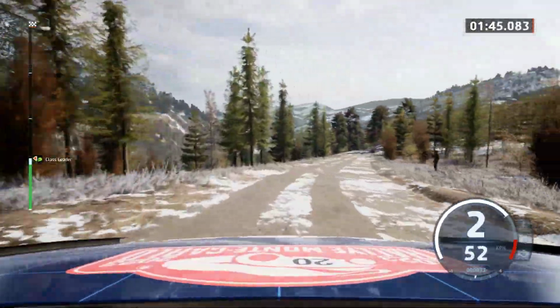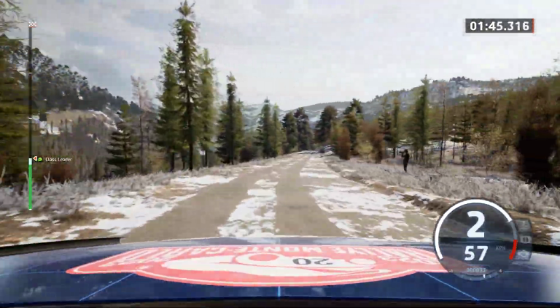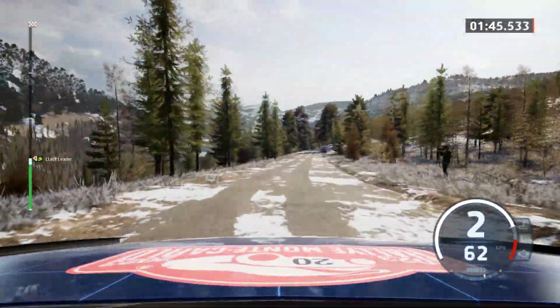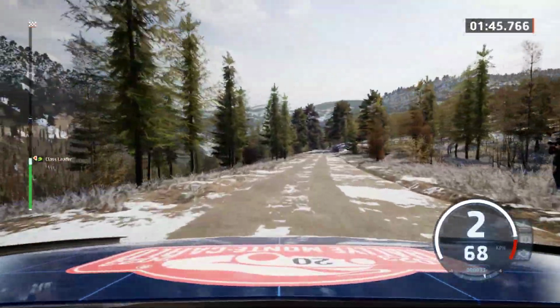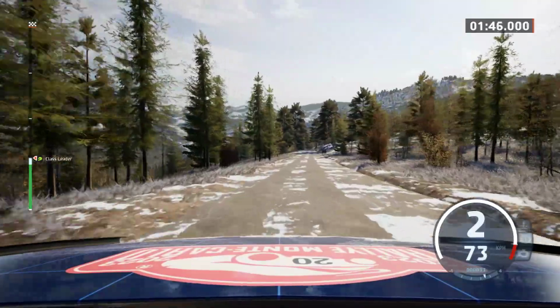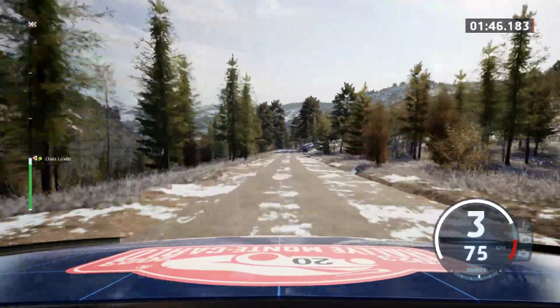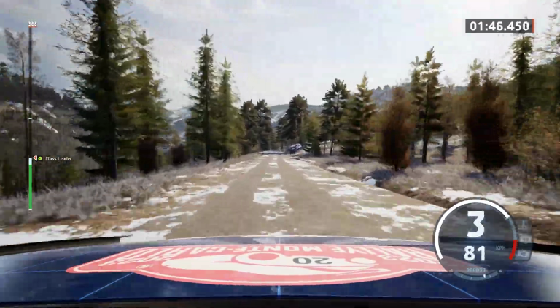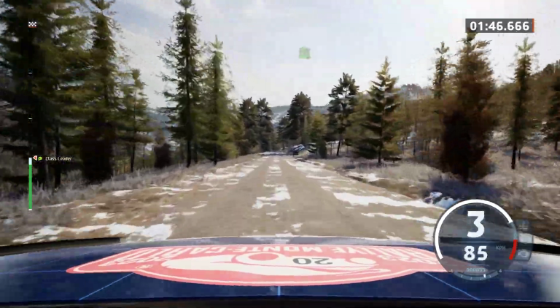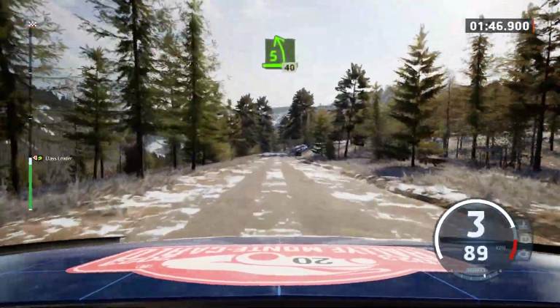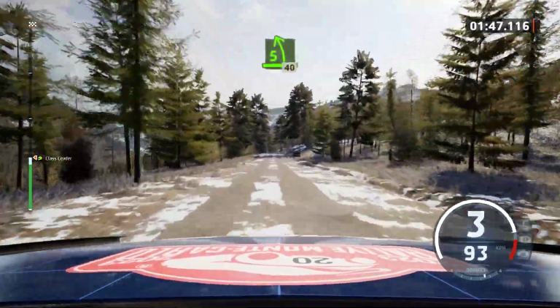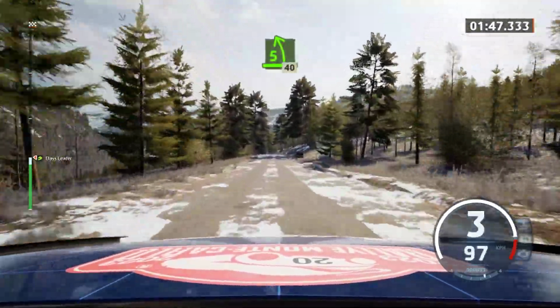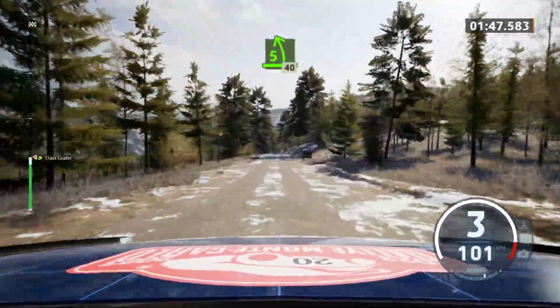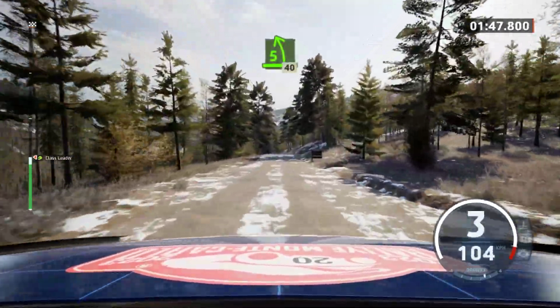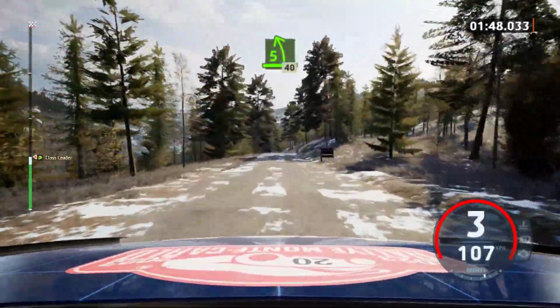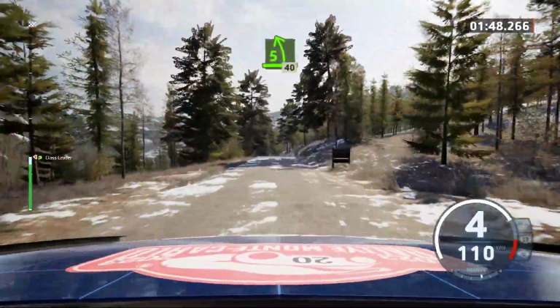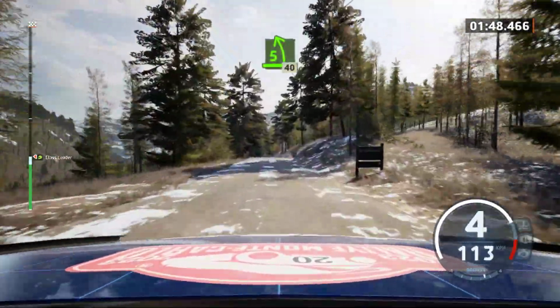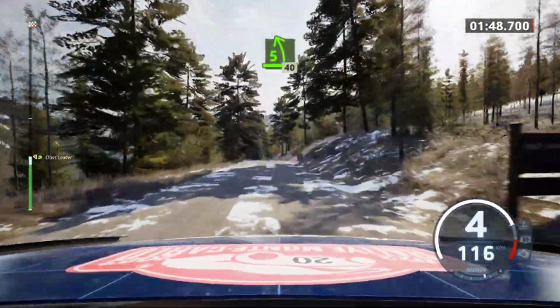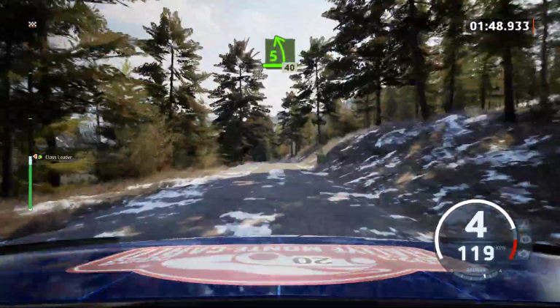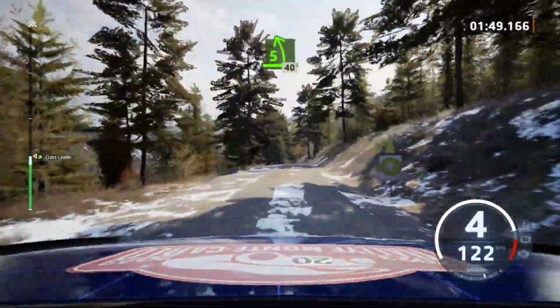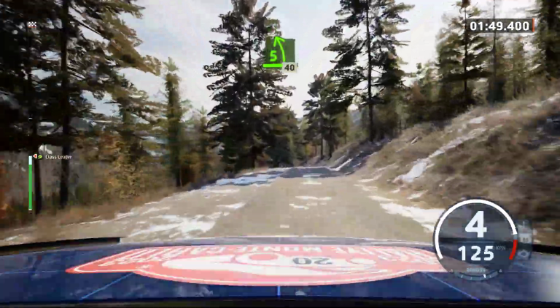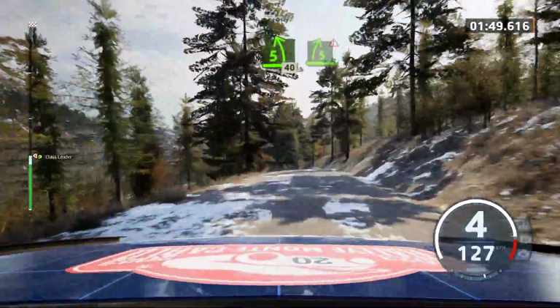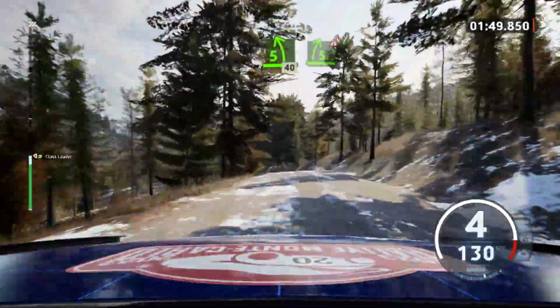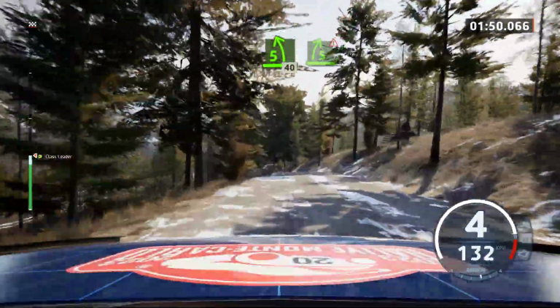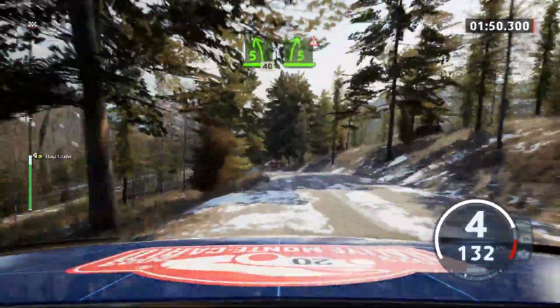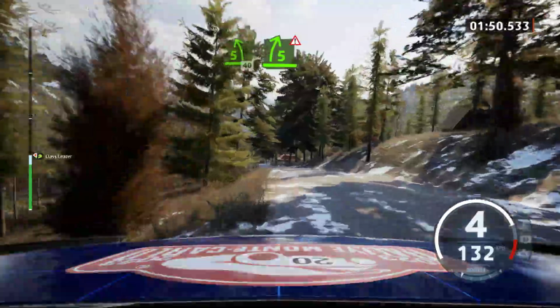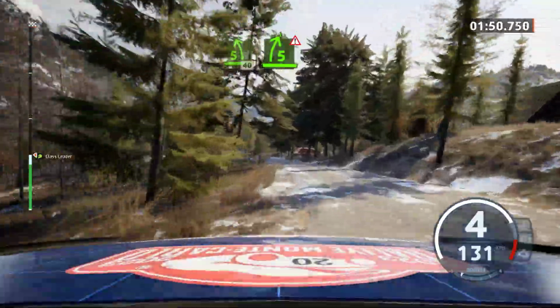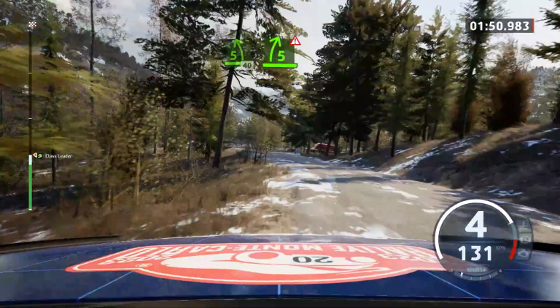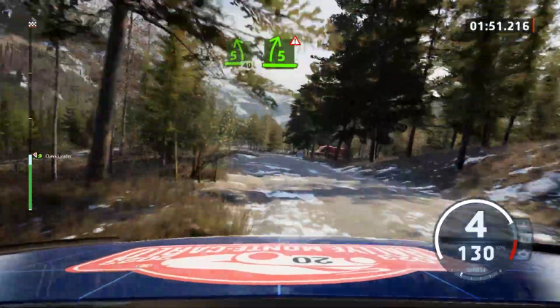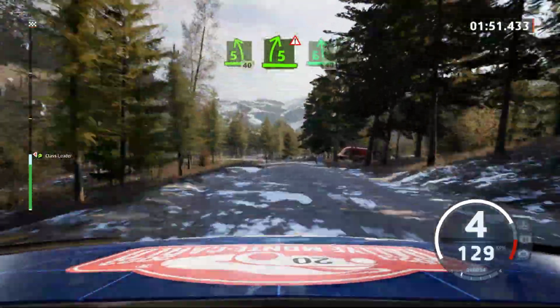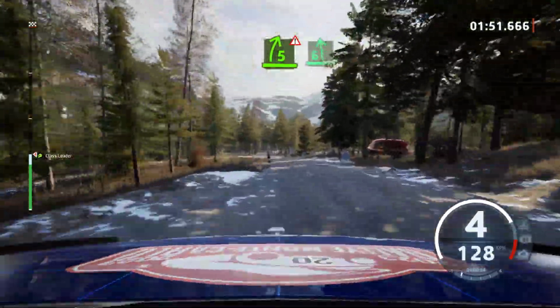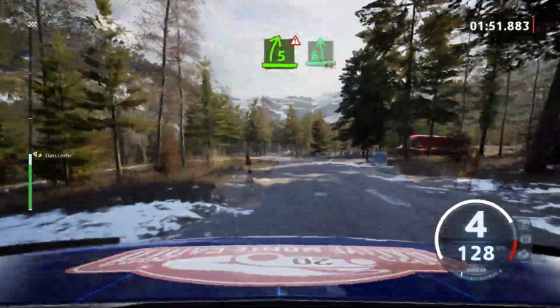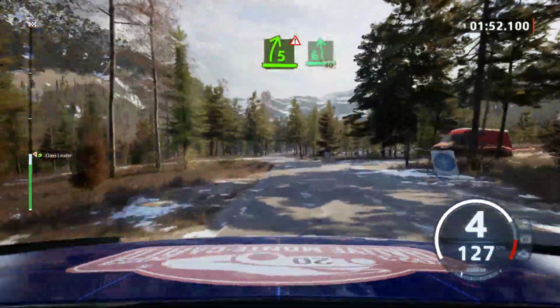5 left of the crest, opens, 40. Double caution, 5 right. 6 left of the crest.